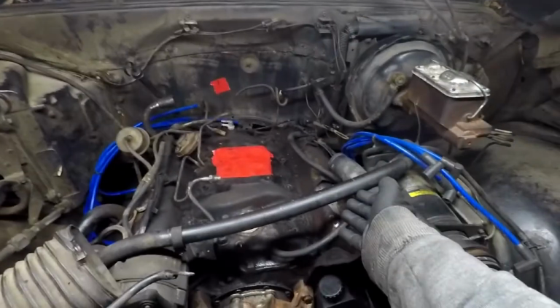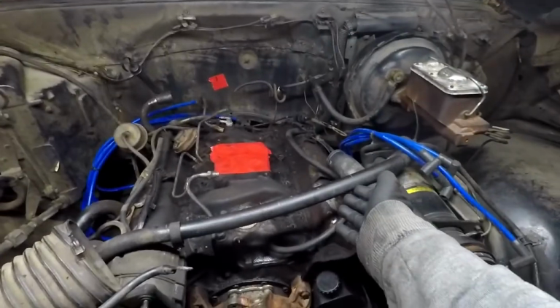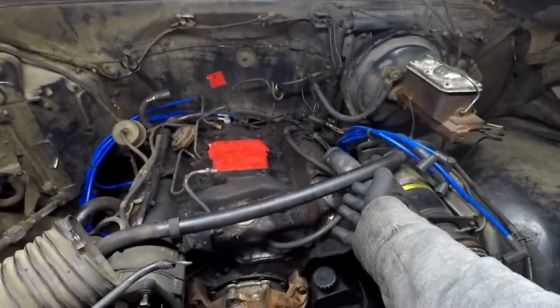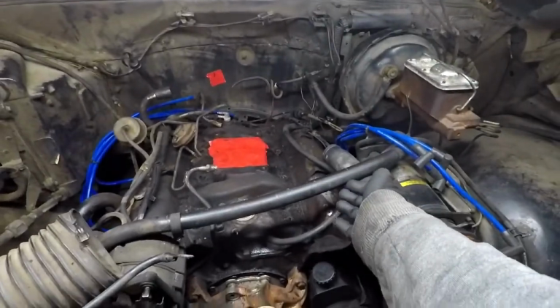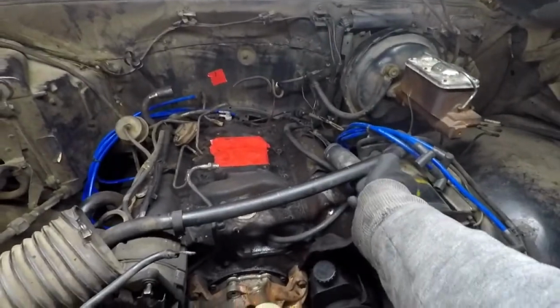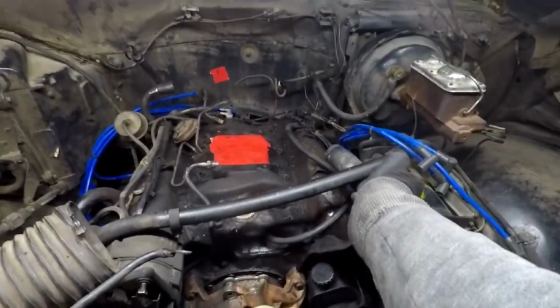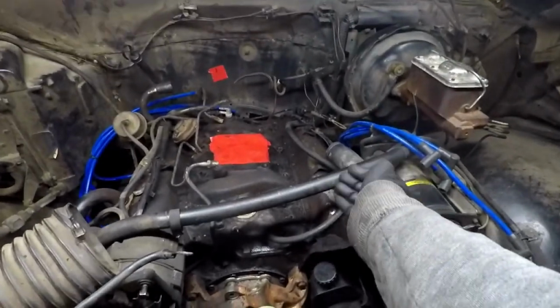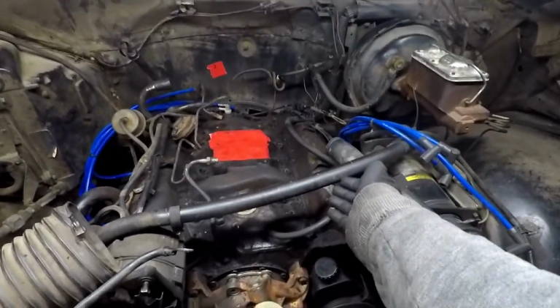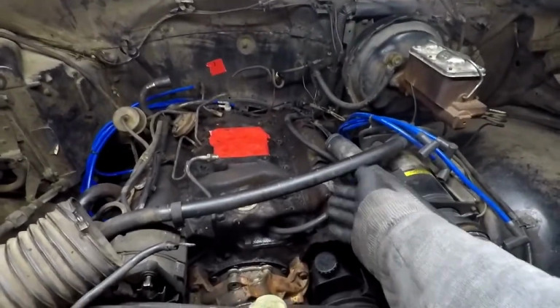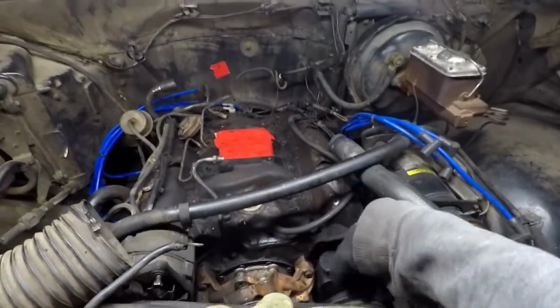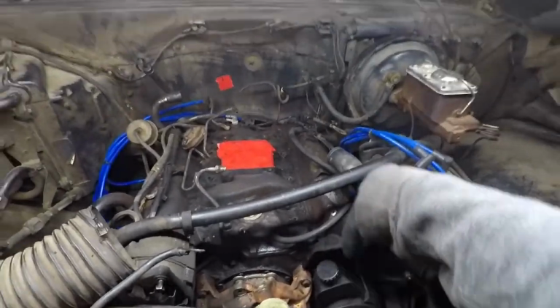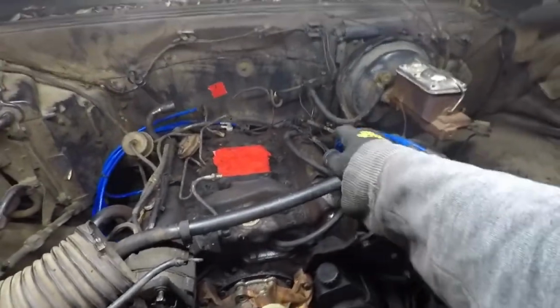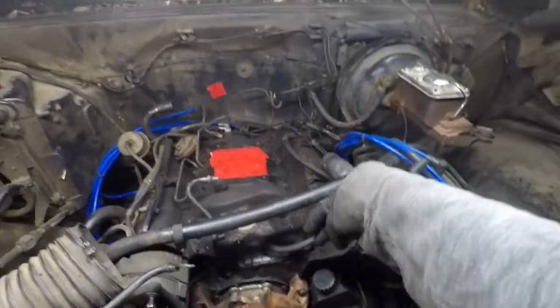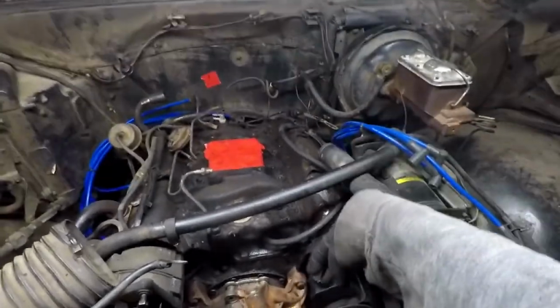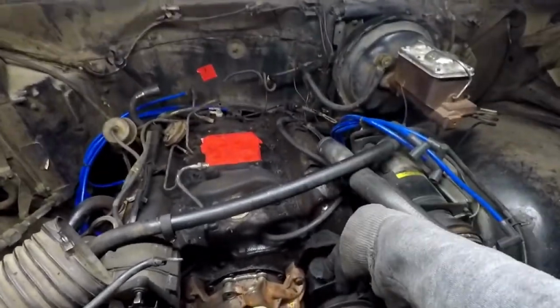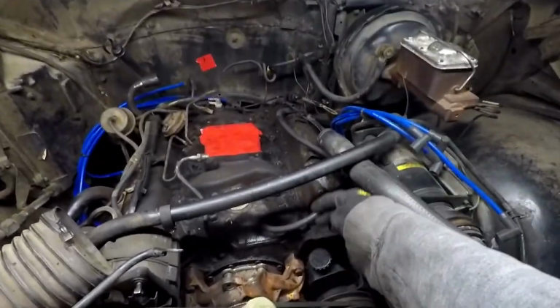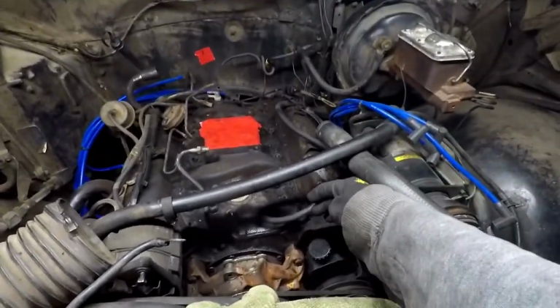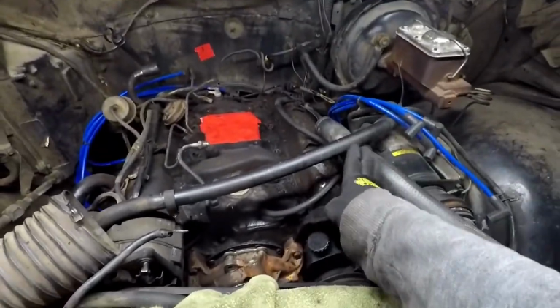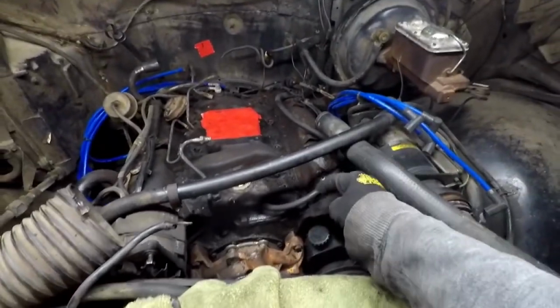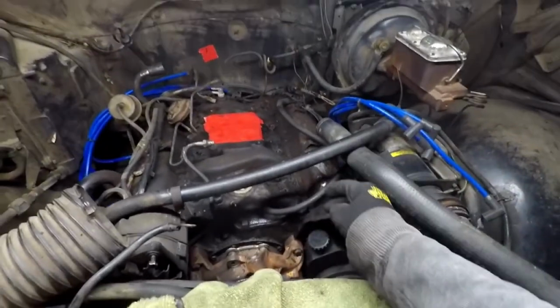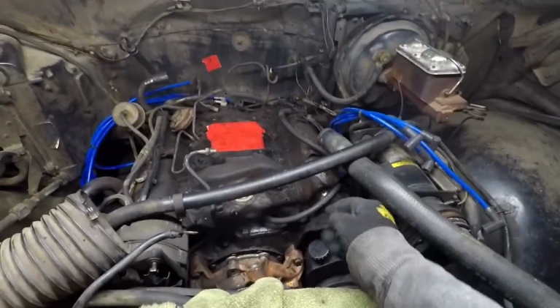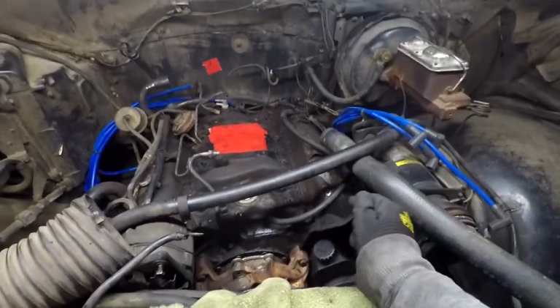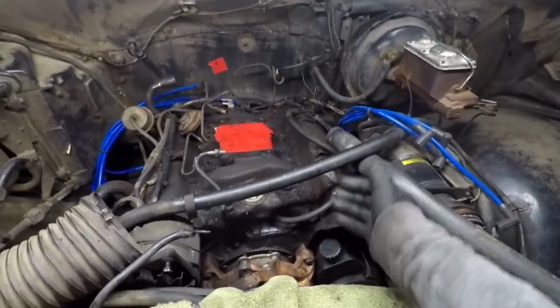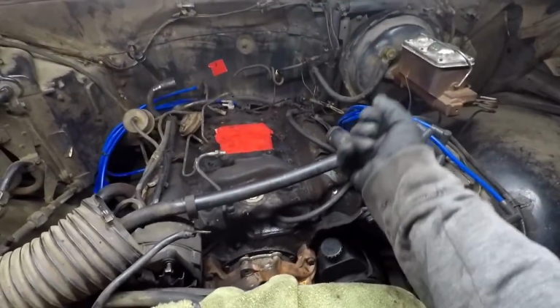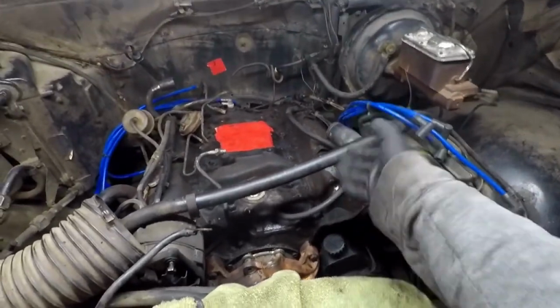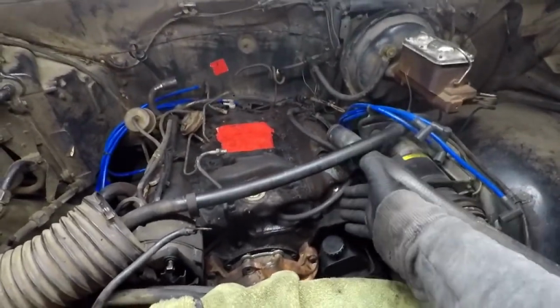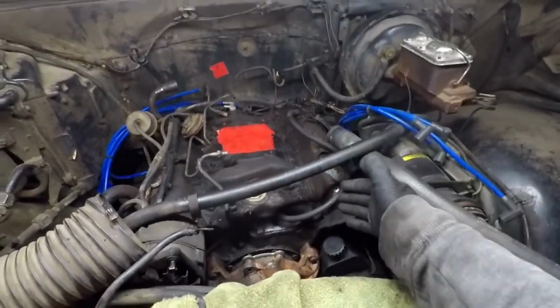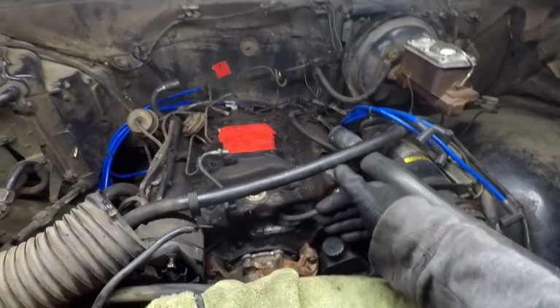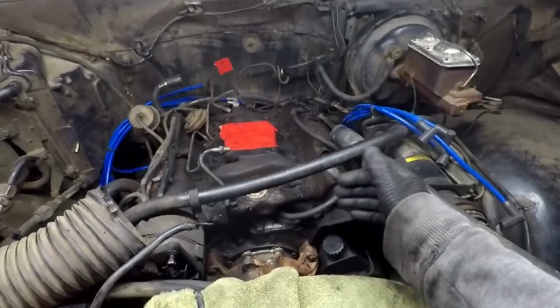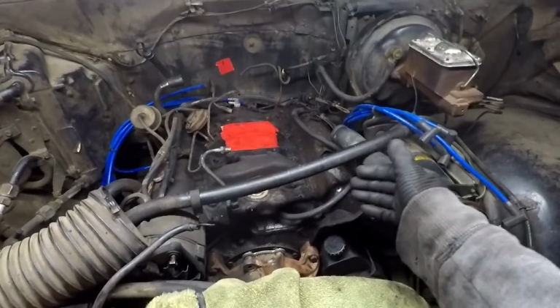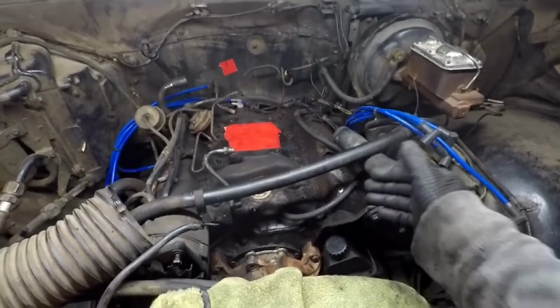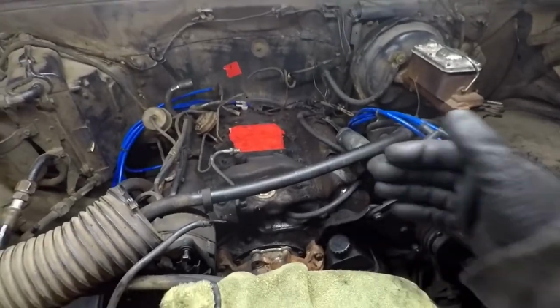Let's repaint these valve covers and replace the gasket while we're at it. First, we gotta remove them.